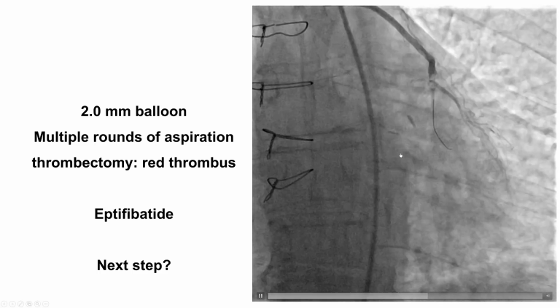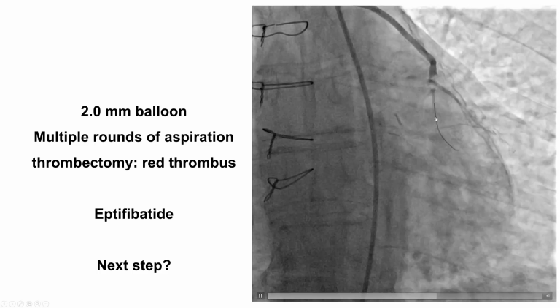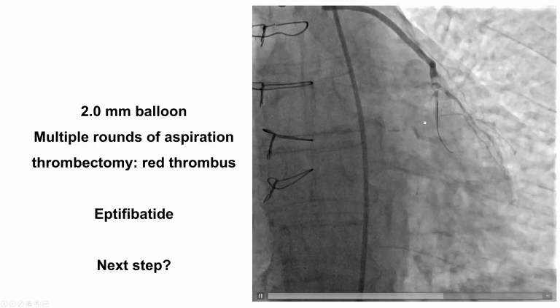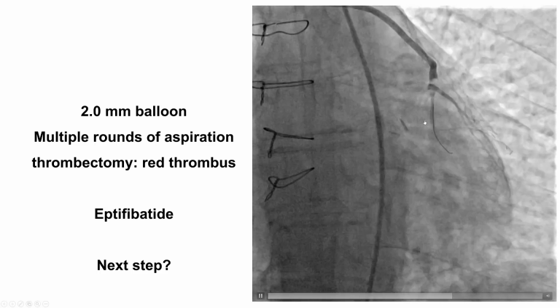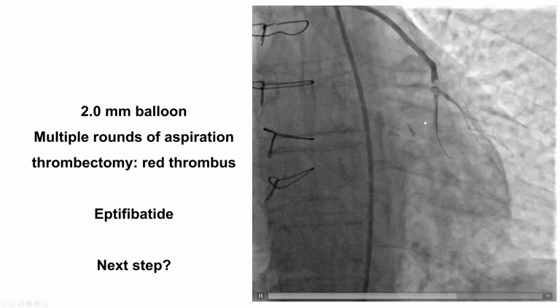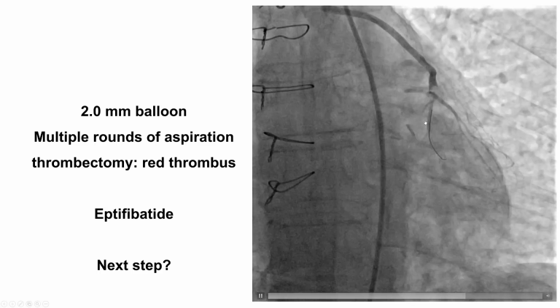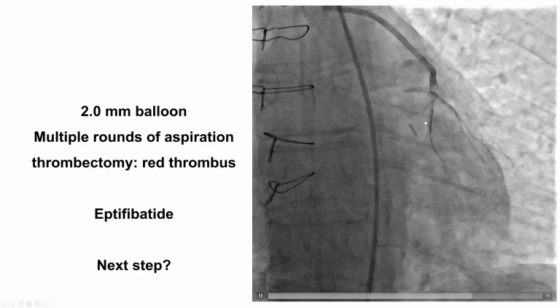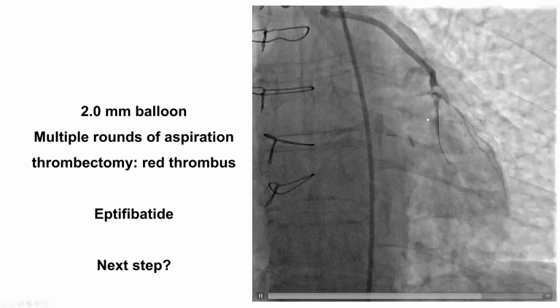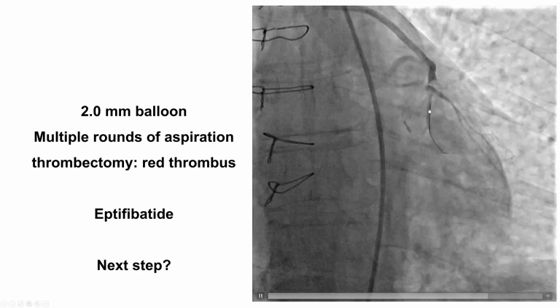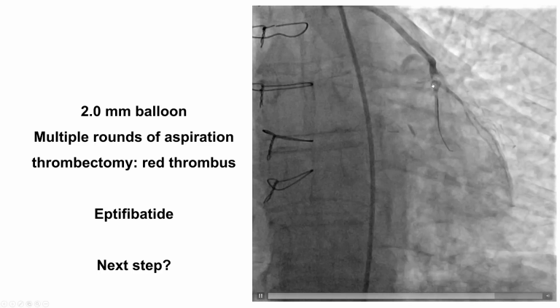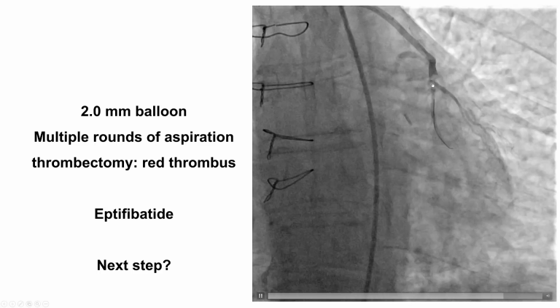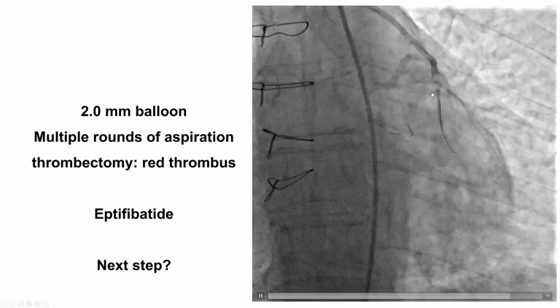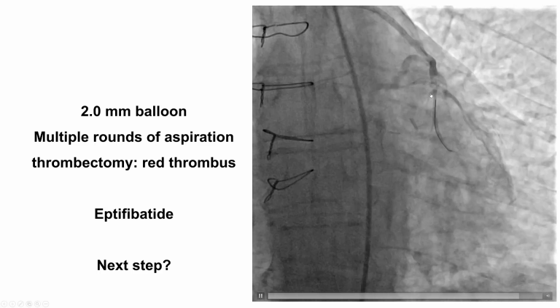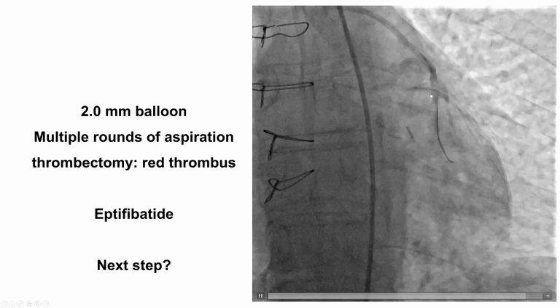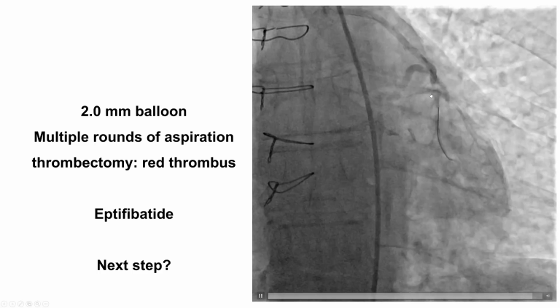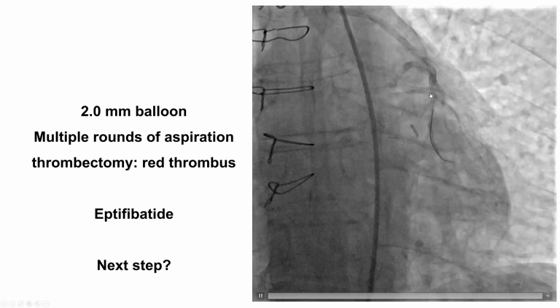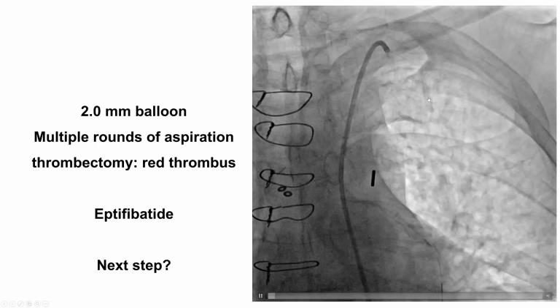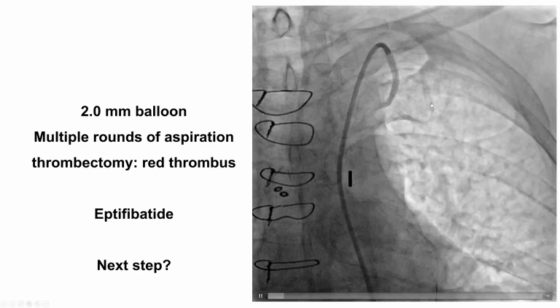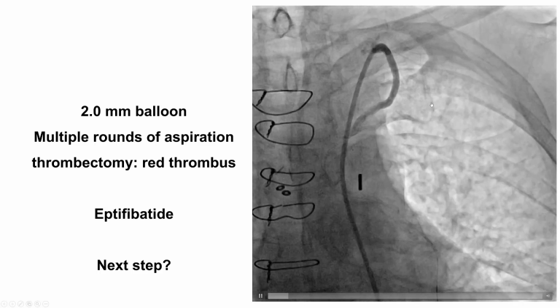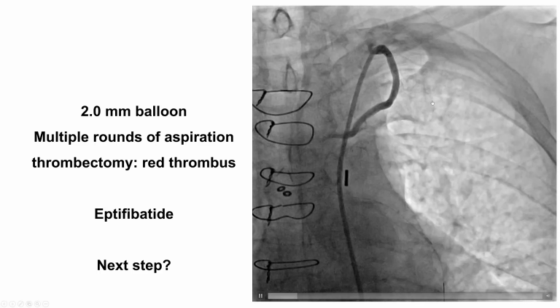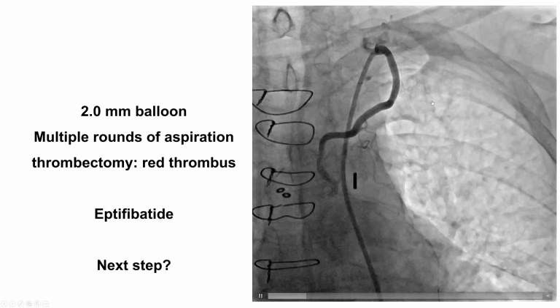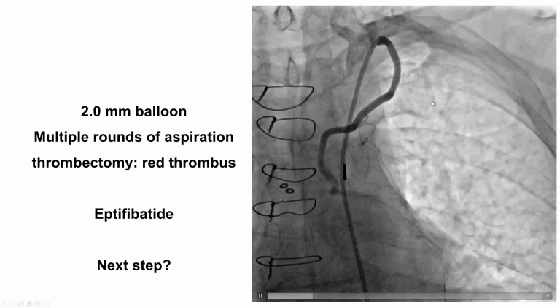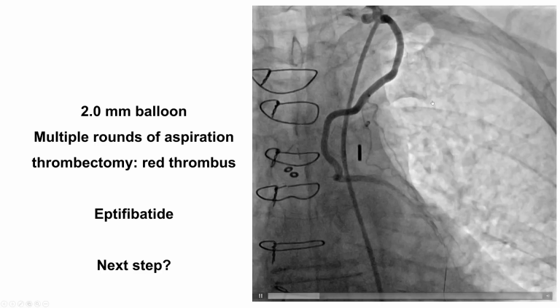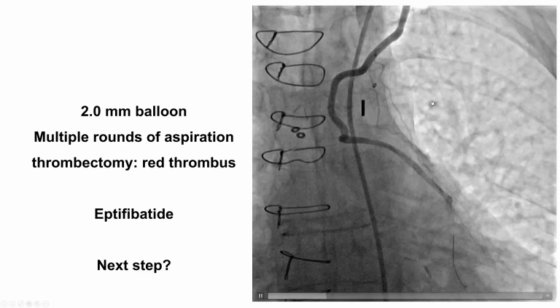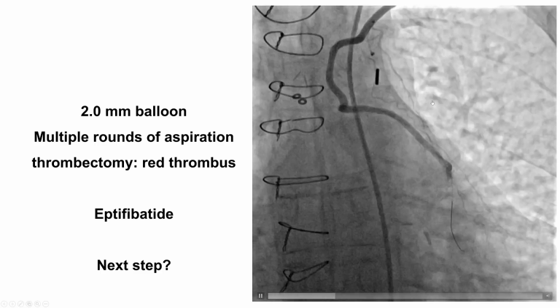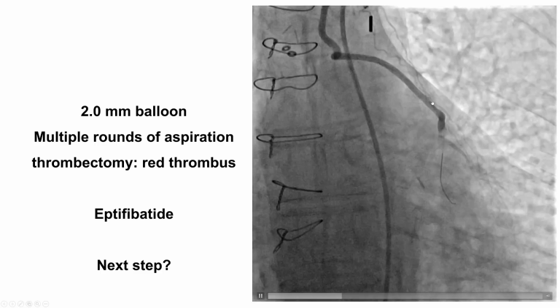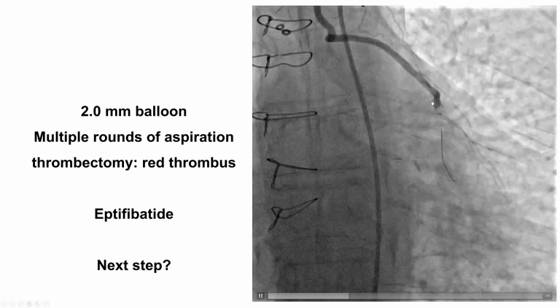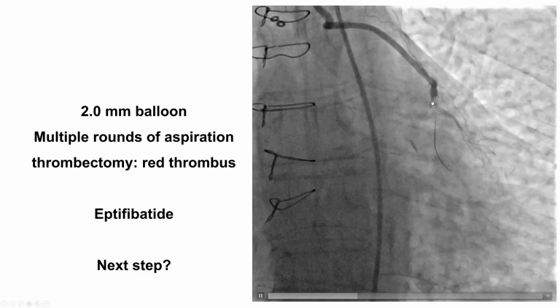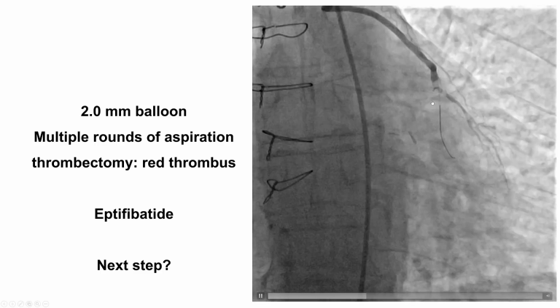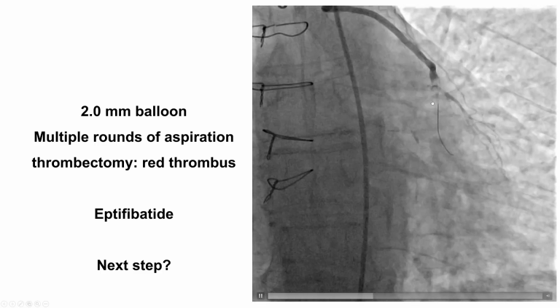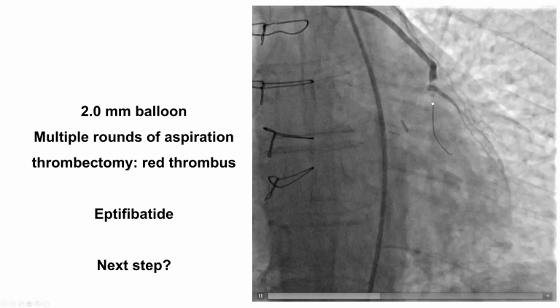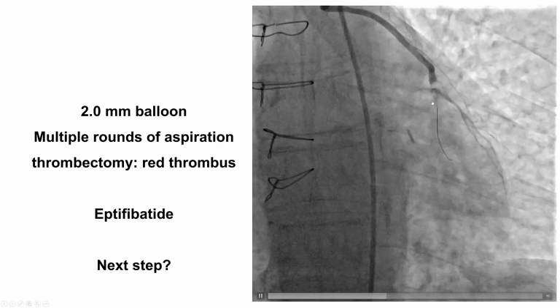We decided to do aspiration and performed multiple rounds of aspiration thrombectomy. We did retrieve some red thrombus initially, but despite multiple rounds of aspiration, there remained poor TIMI 0 to 1 flow into the LAD. The question is what to do next in a patient like this who is resistant with still residual thrombus.